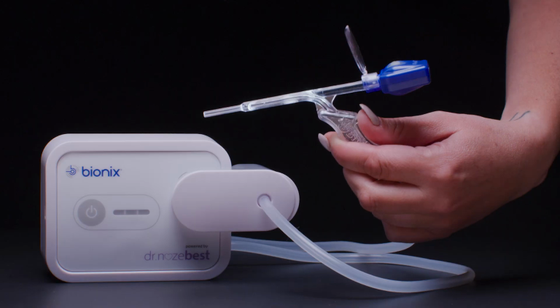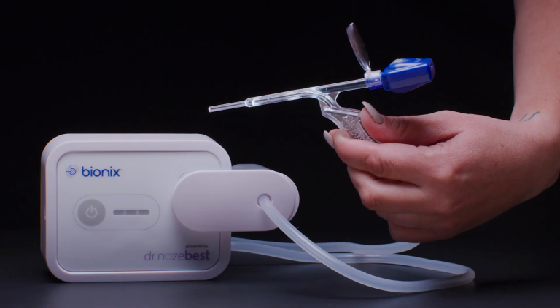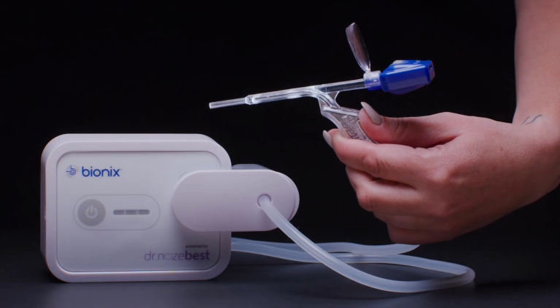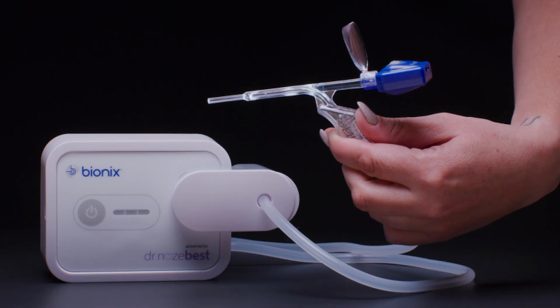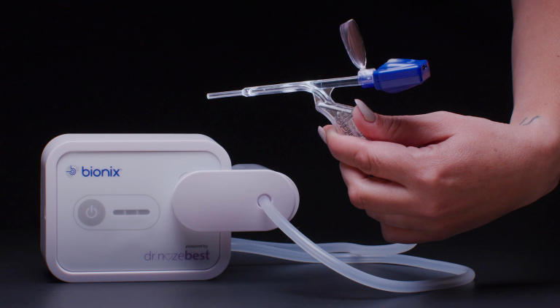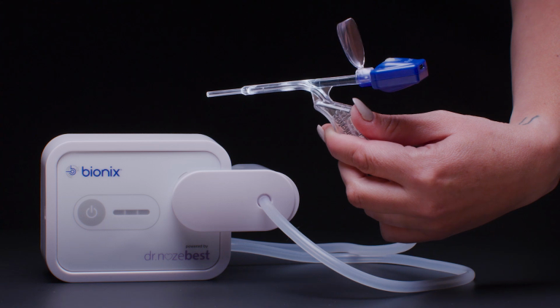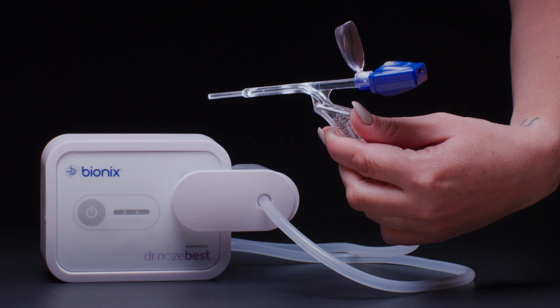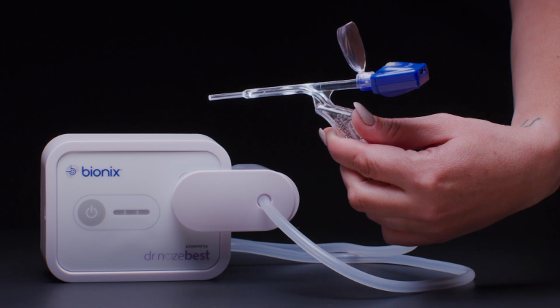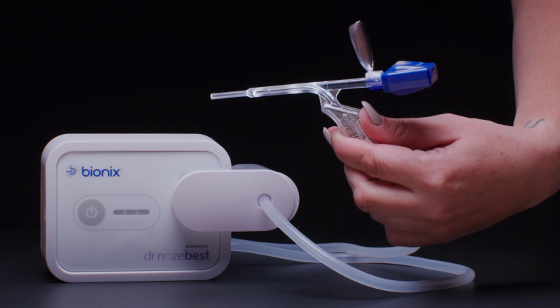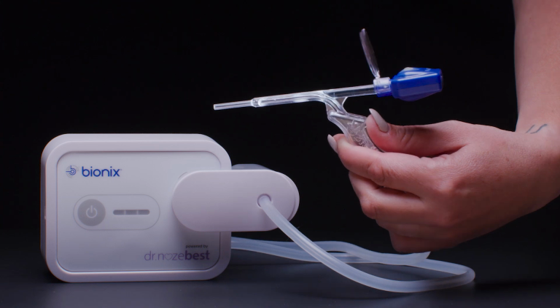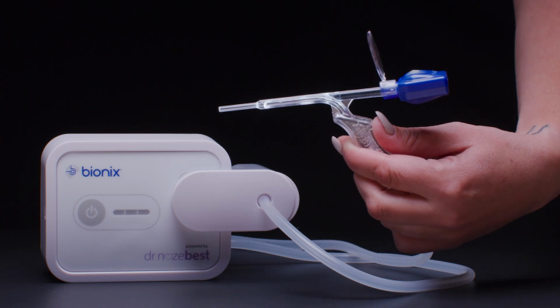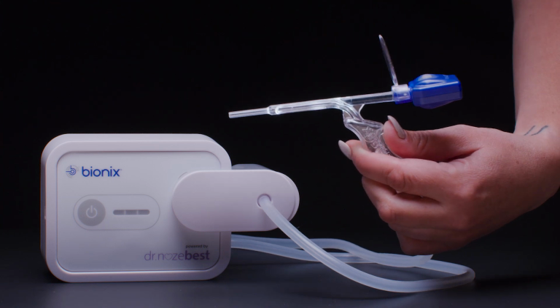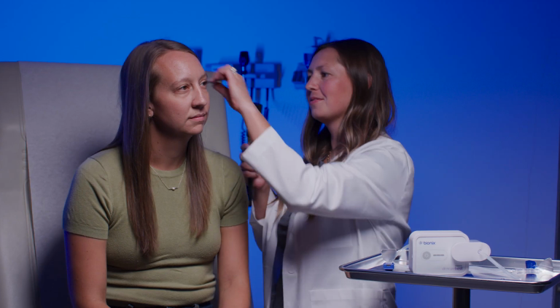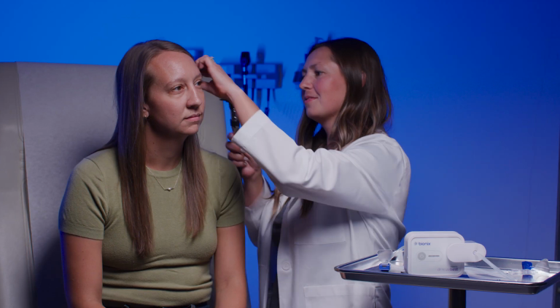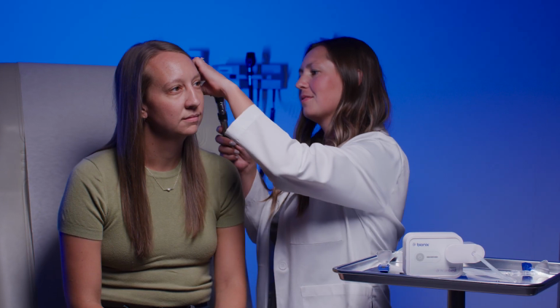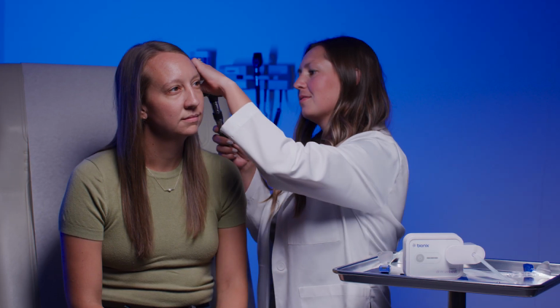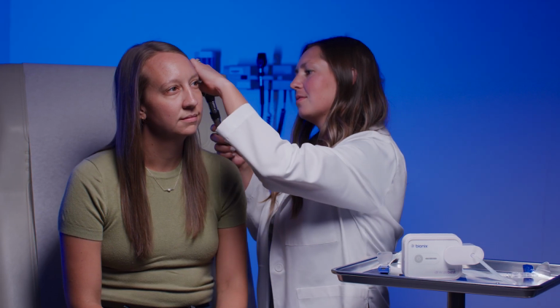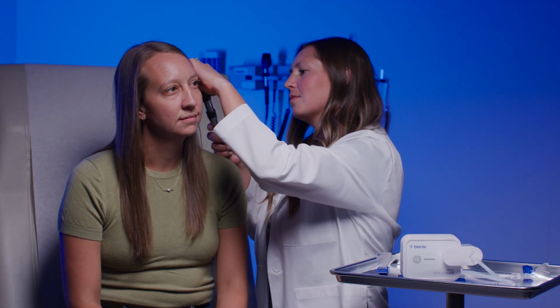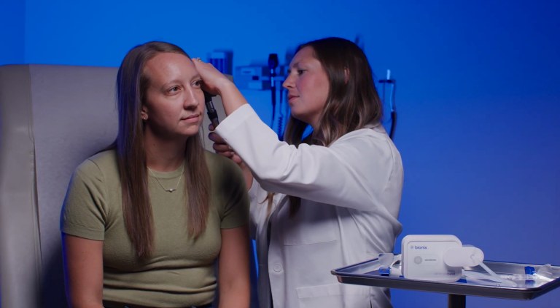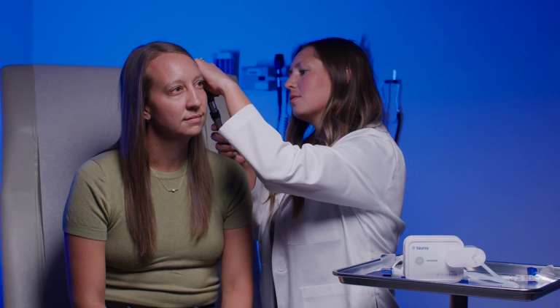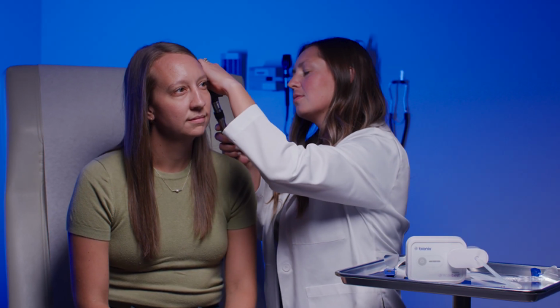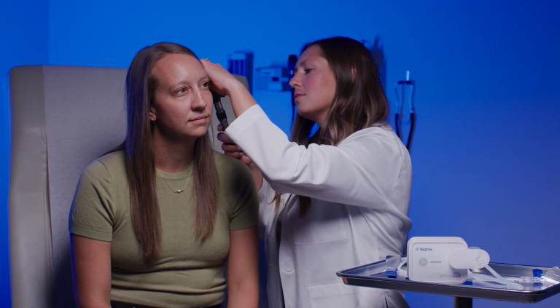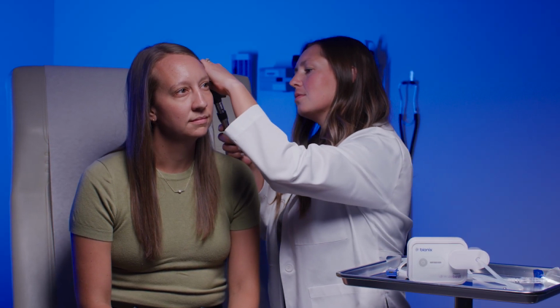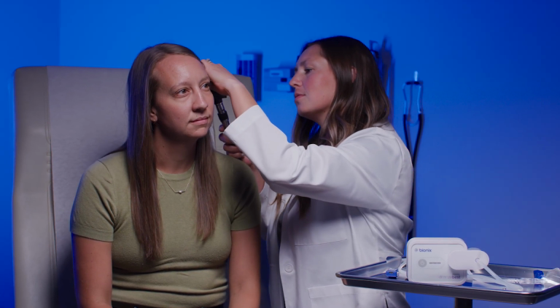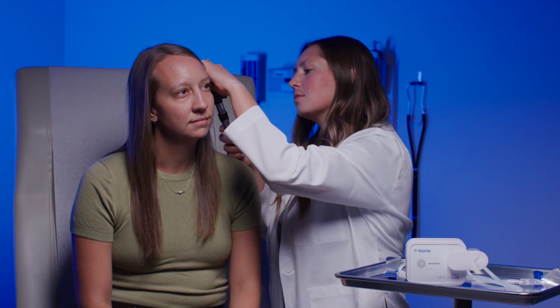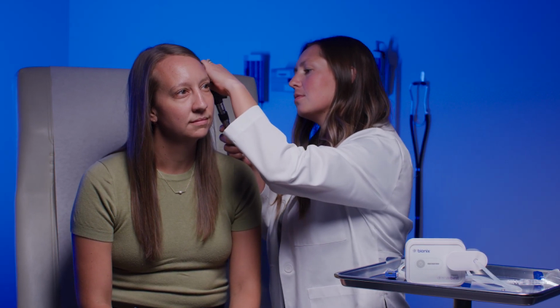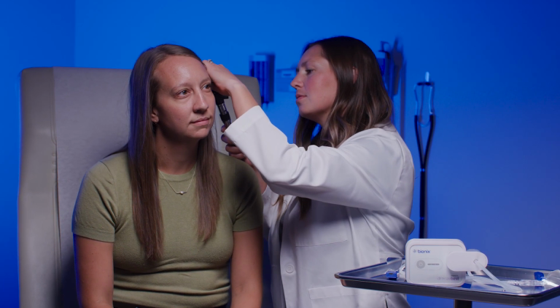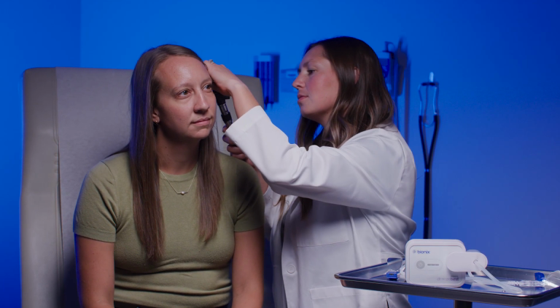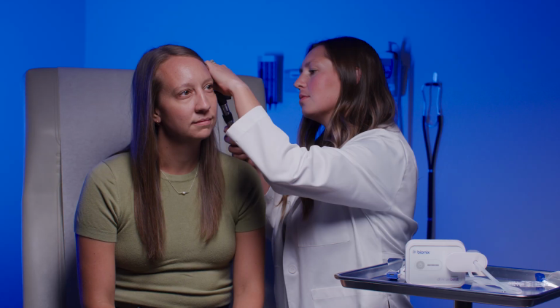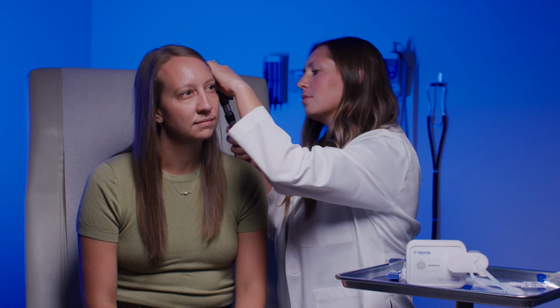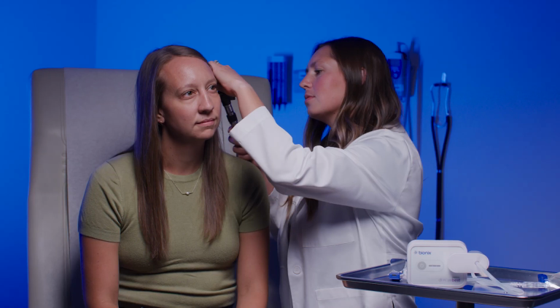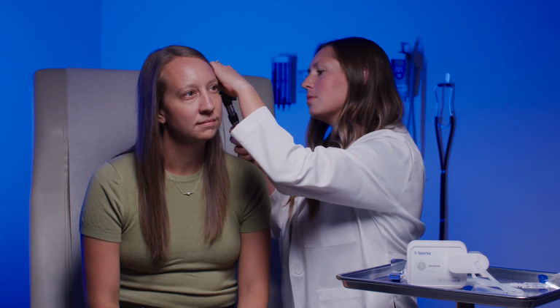Once connected, you're ready to begin. Examine the ear or nasal passage with an otoscope to locate the obstruction.